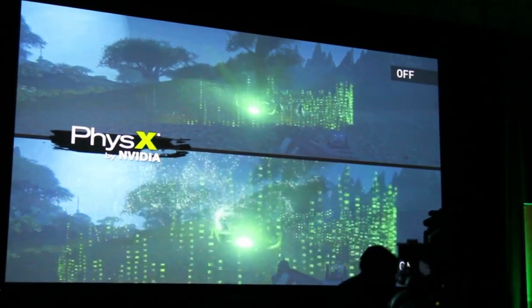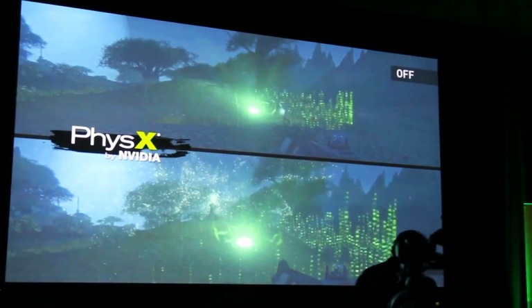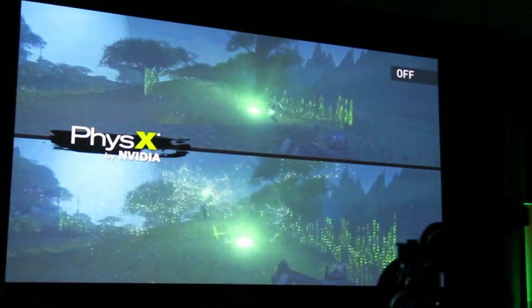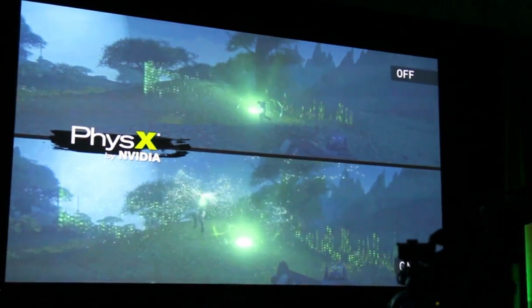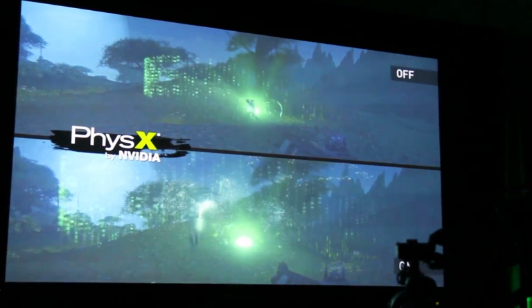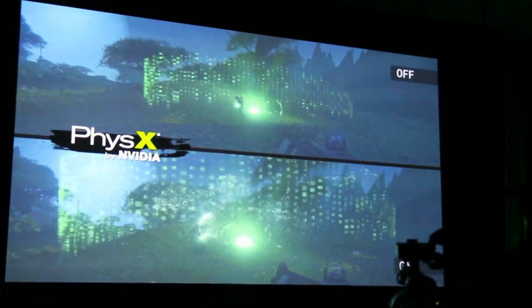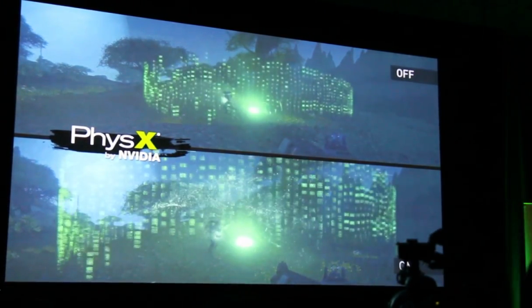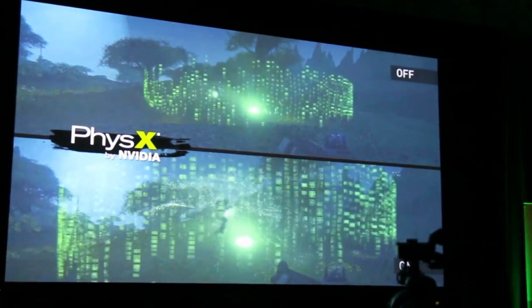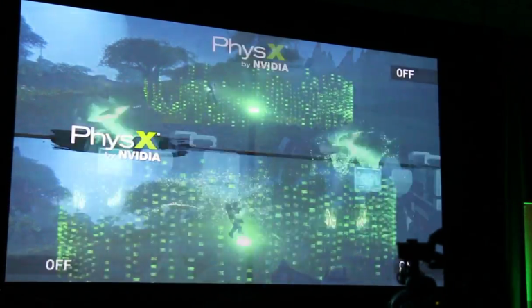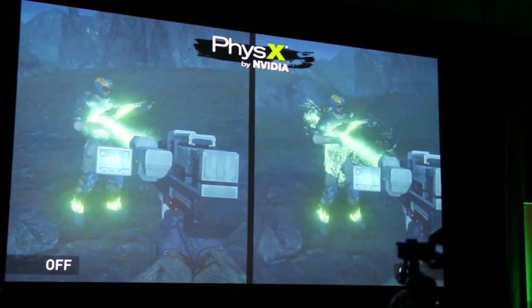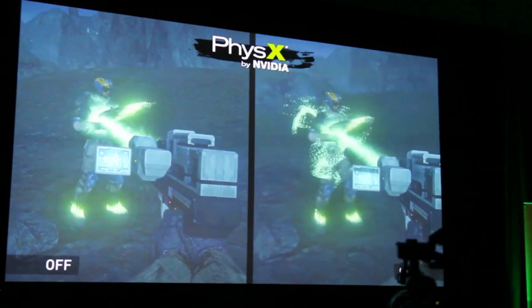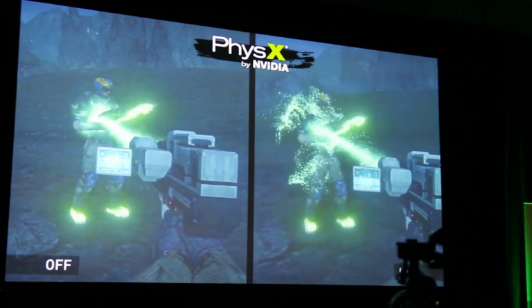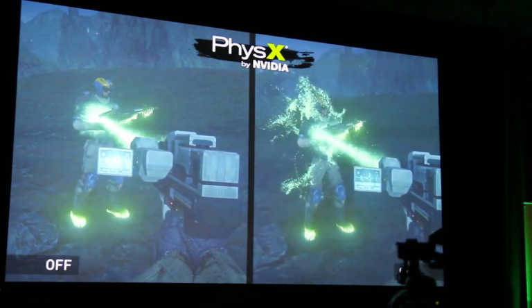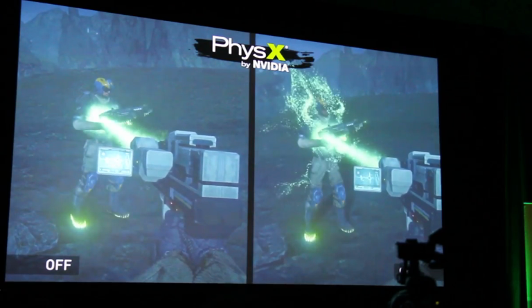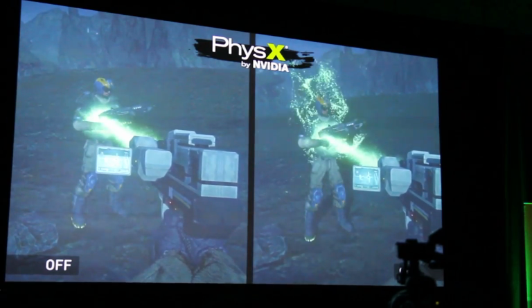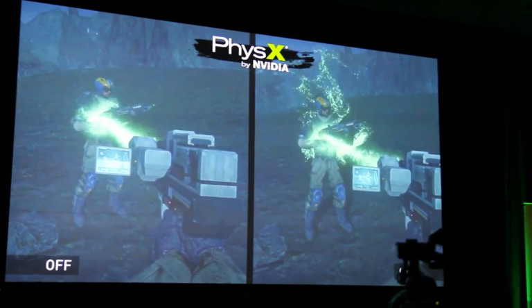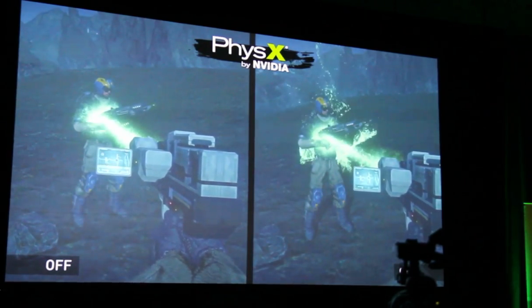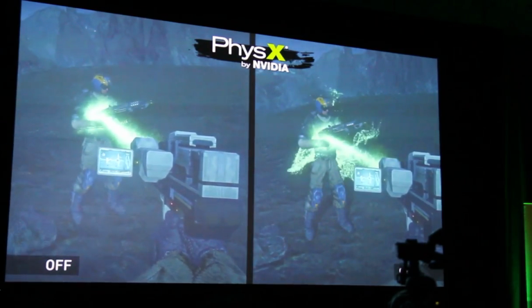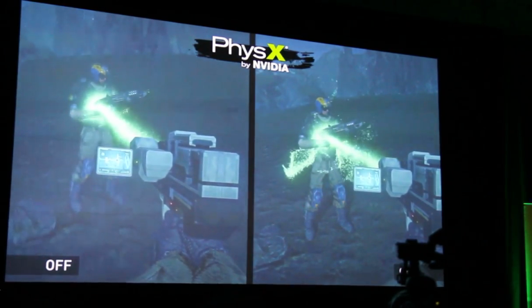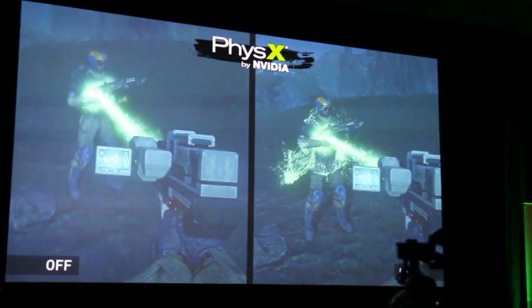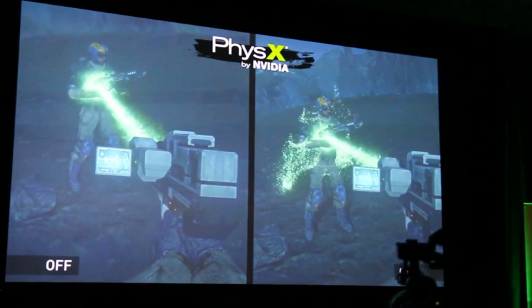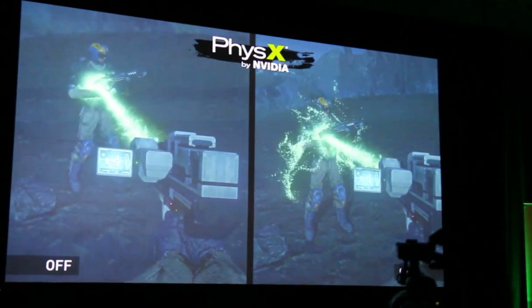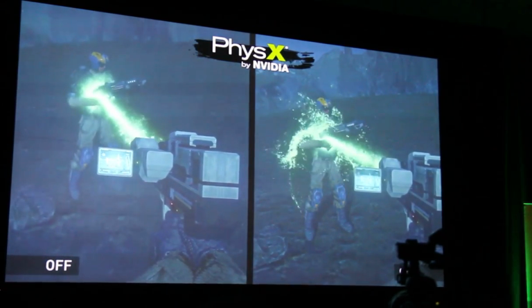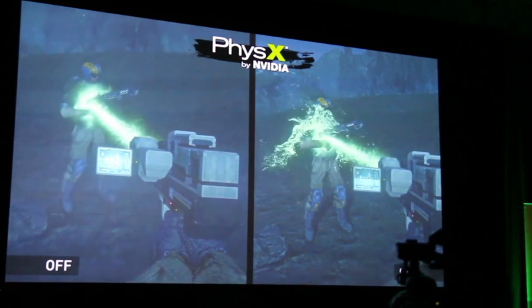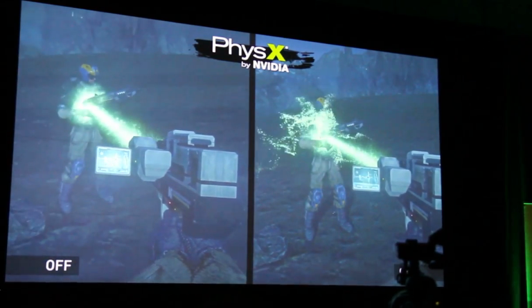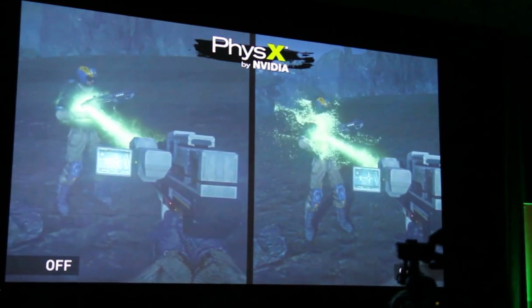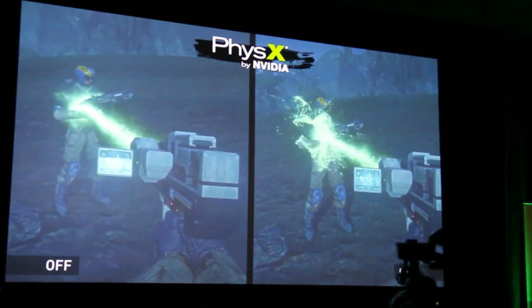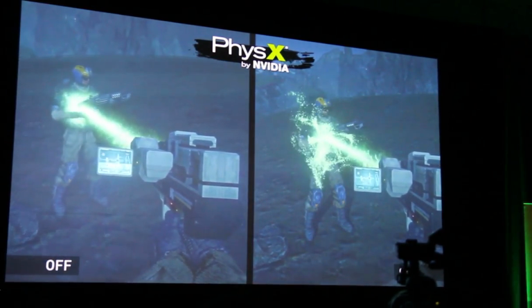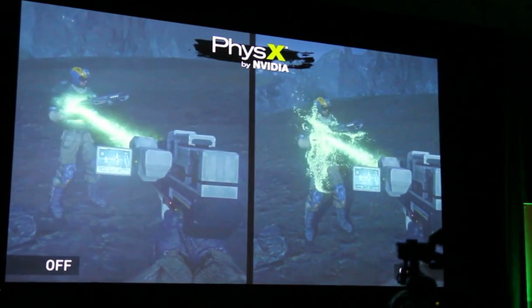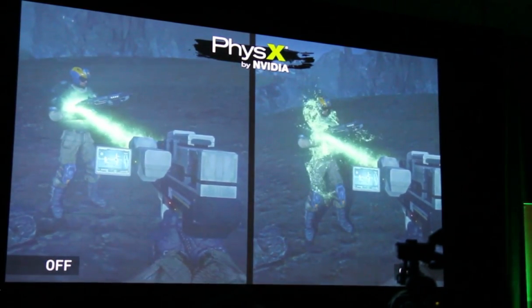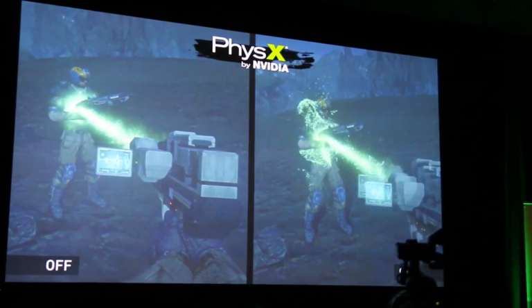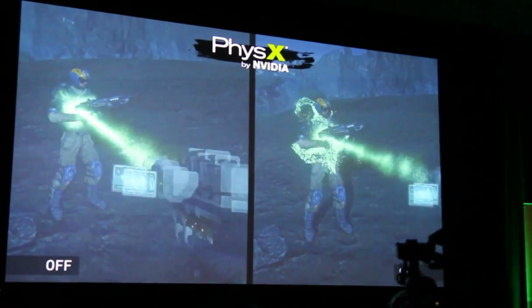Next, we're going to take a look at the medic gun. As you can see, with PhysX enabled, it creates a whole bunch of particles using Apex Turbulence.